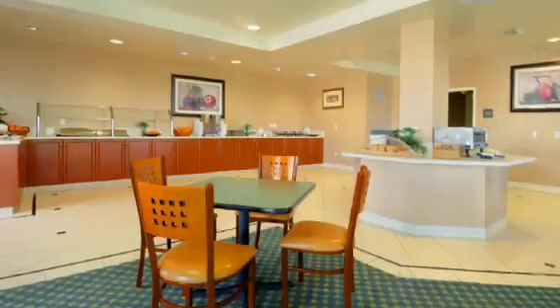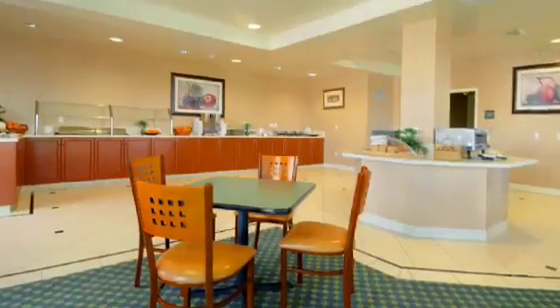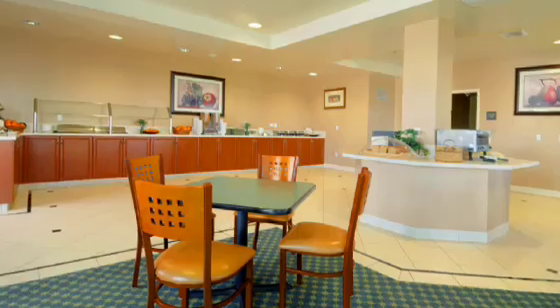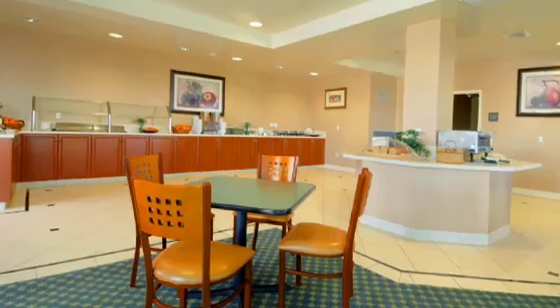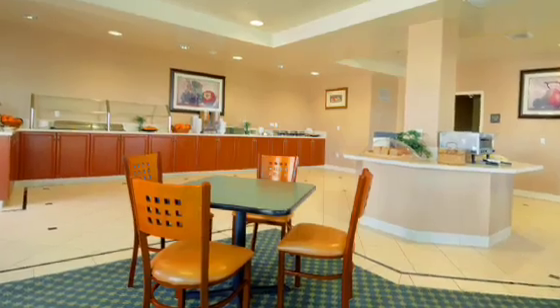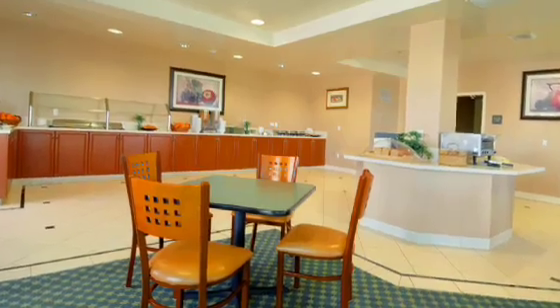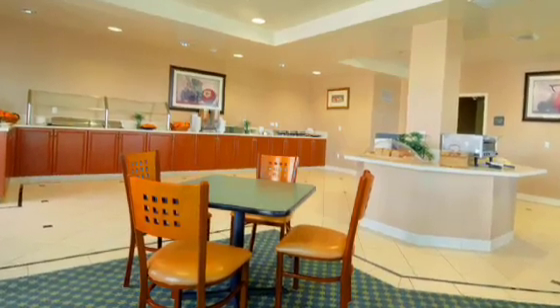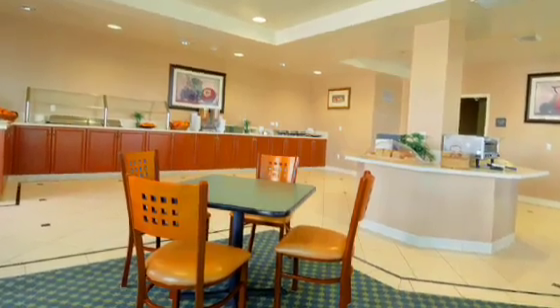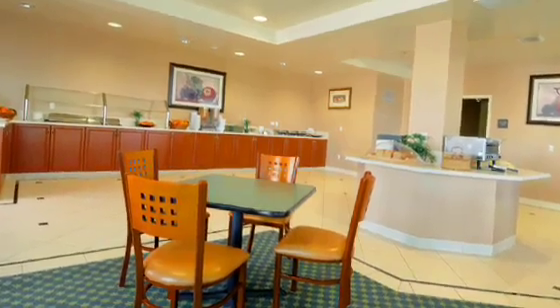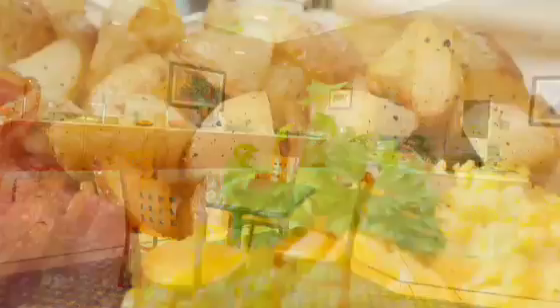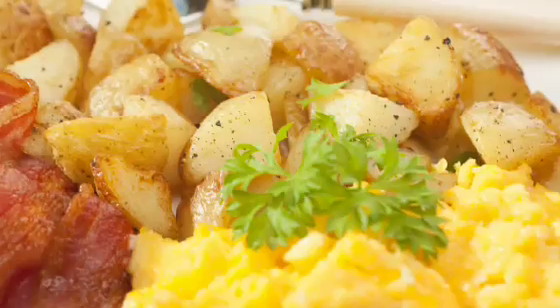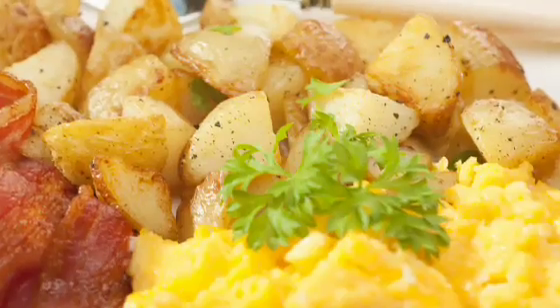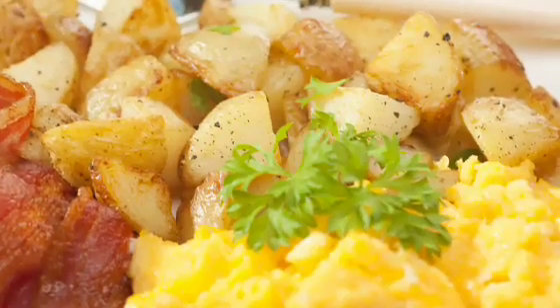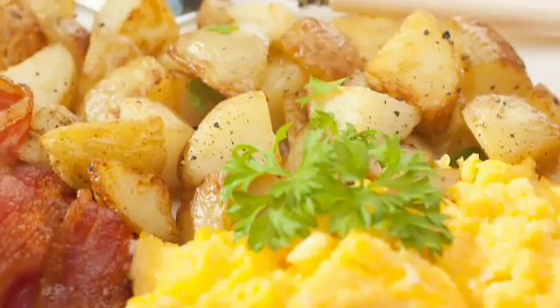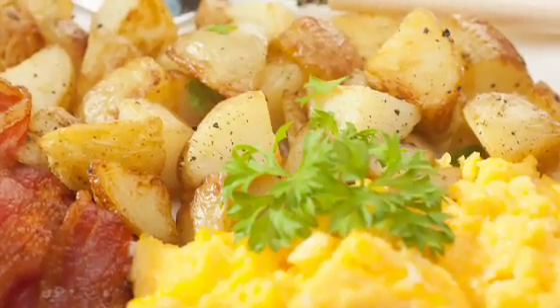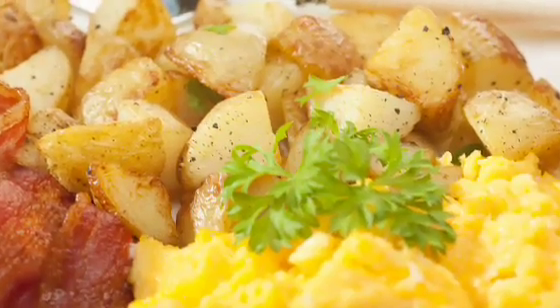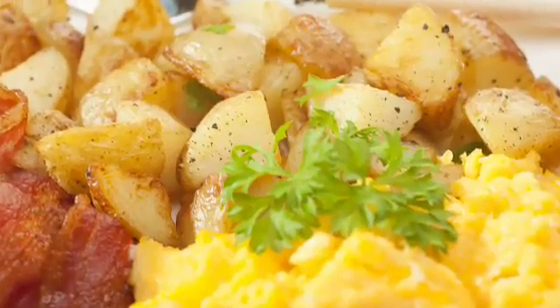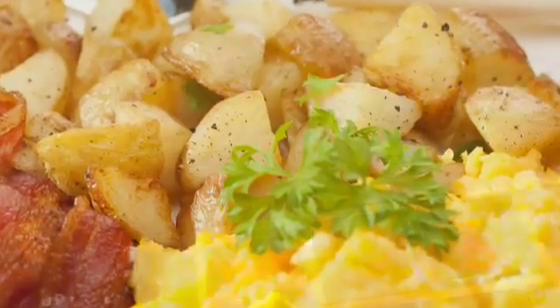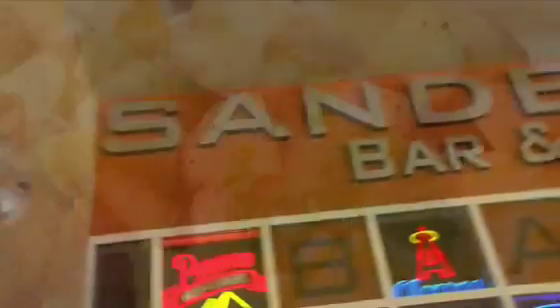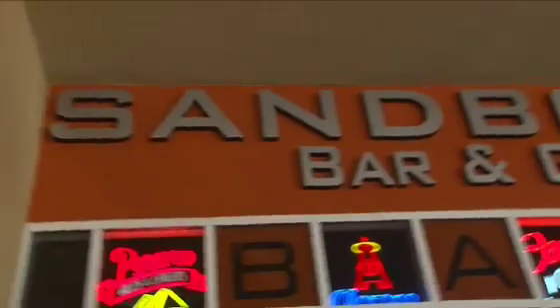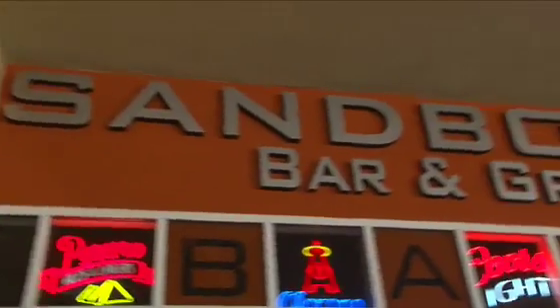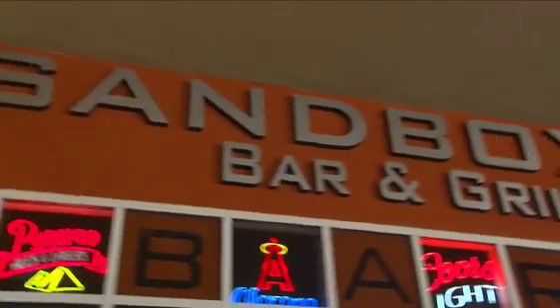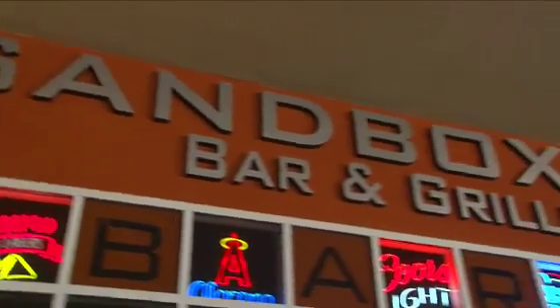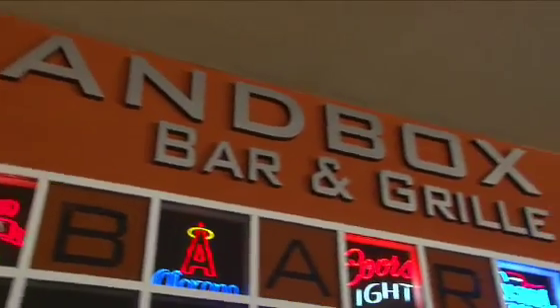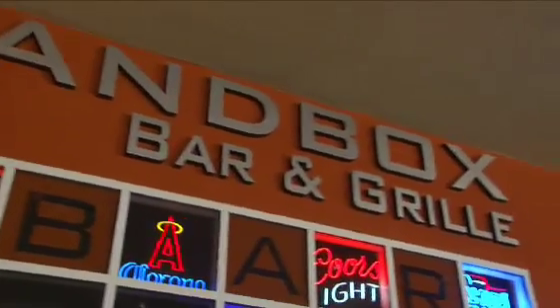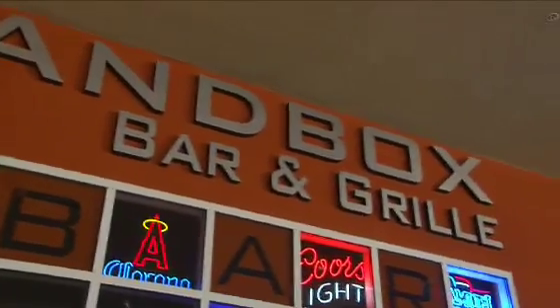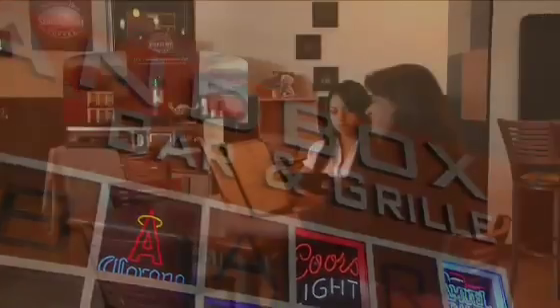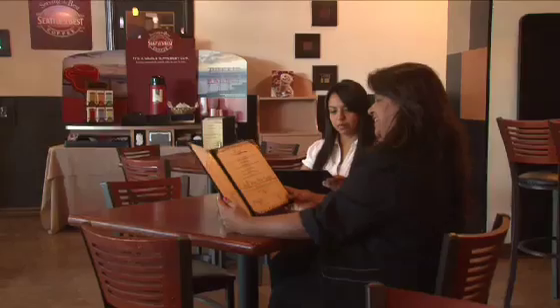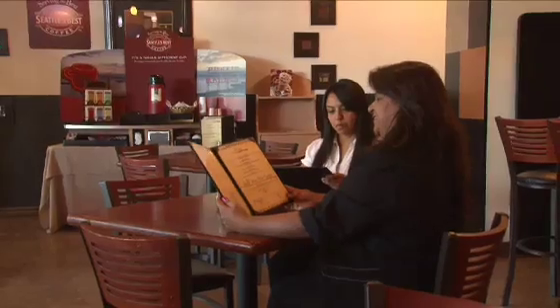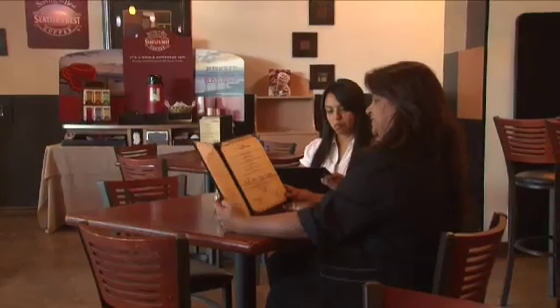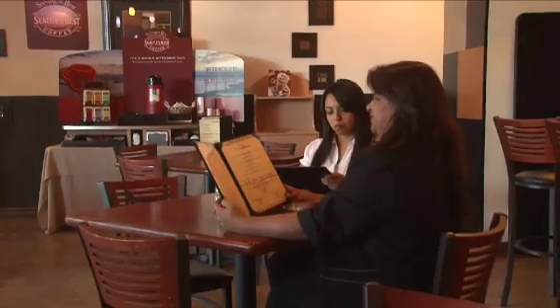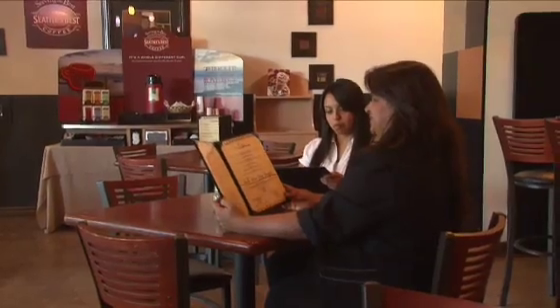Dining facilities include the Palms Room for a complimentary hot breakfast buffet and the Sandbox Bar and Grill for lunch and dinner.